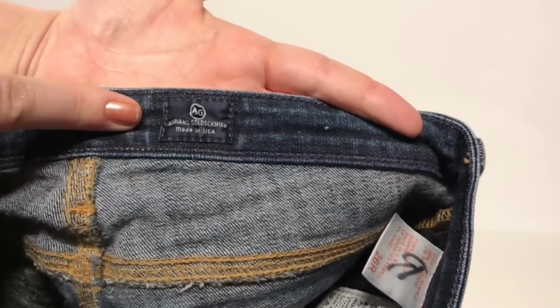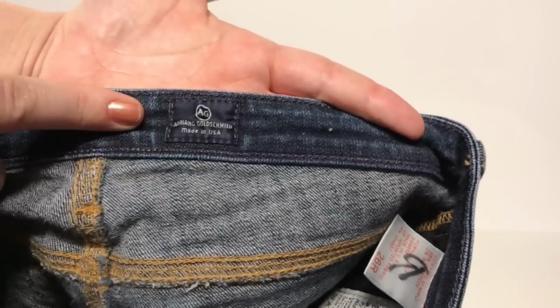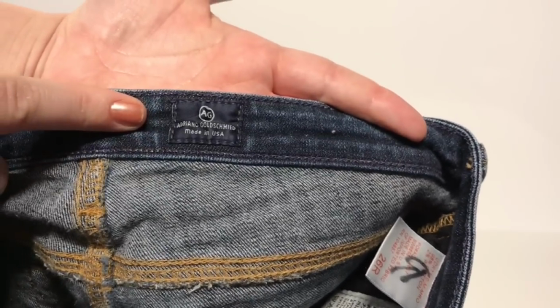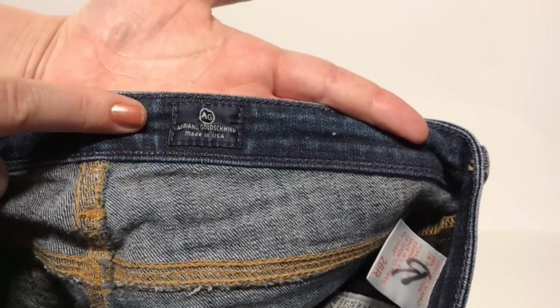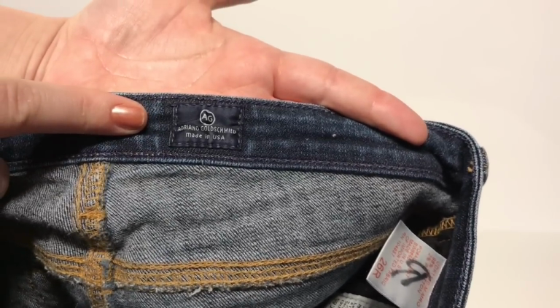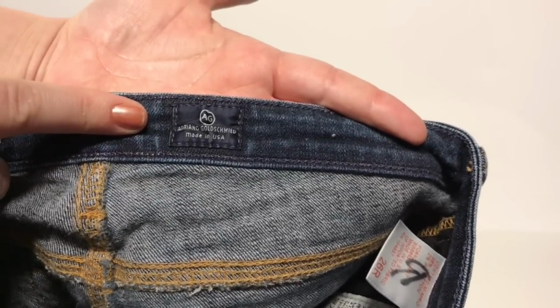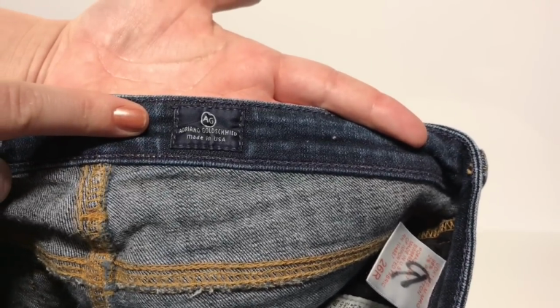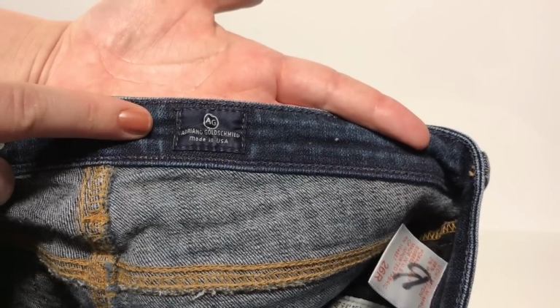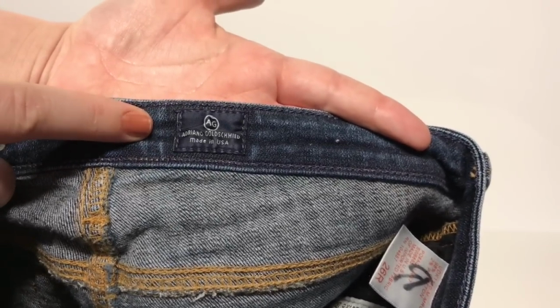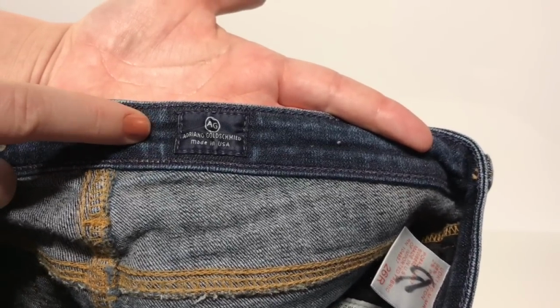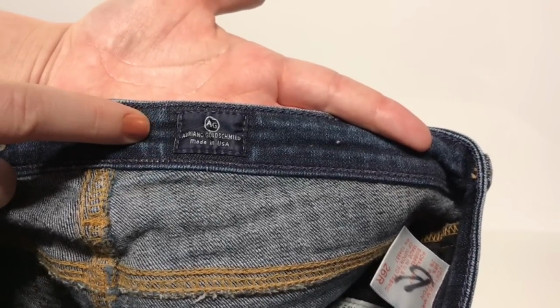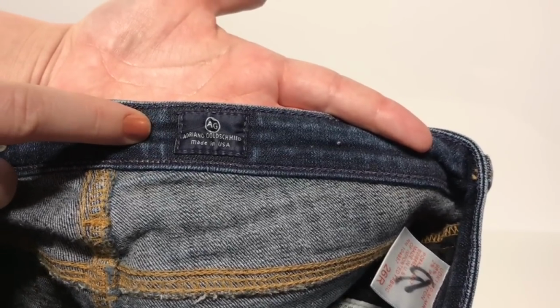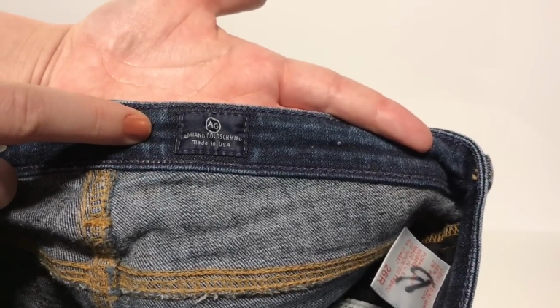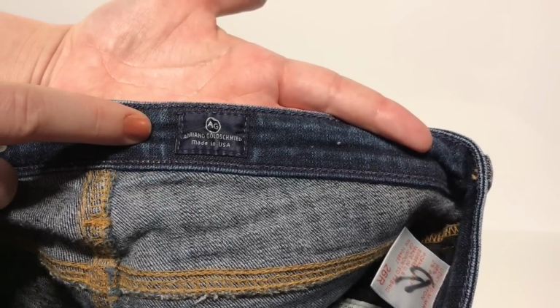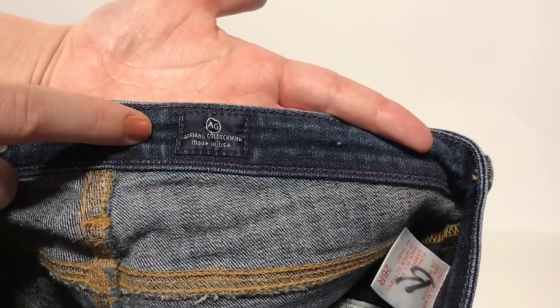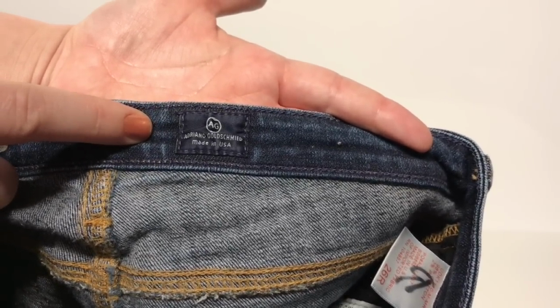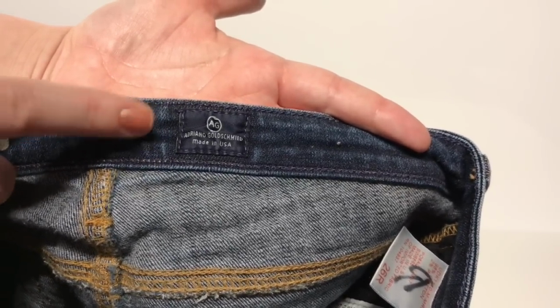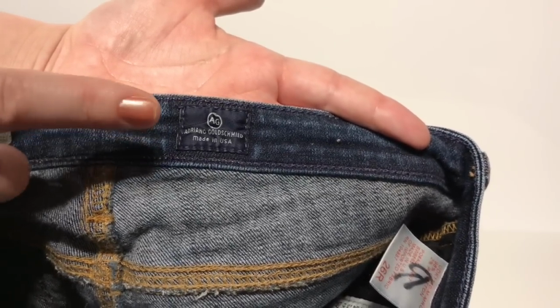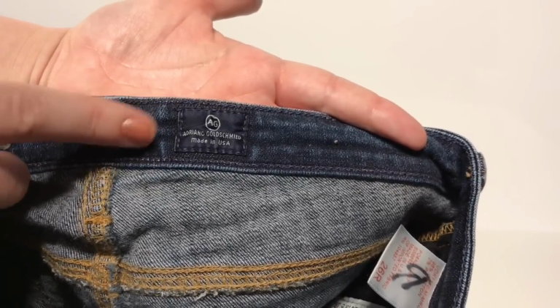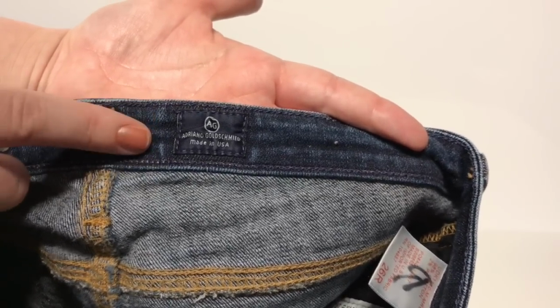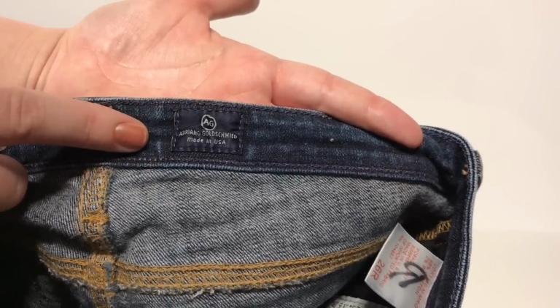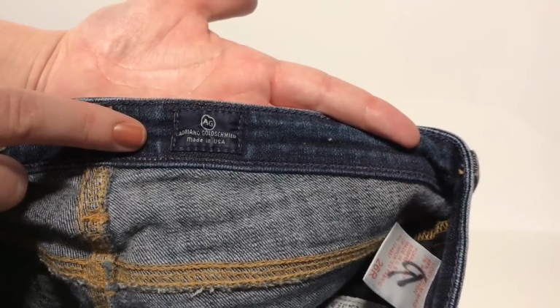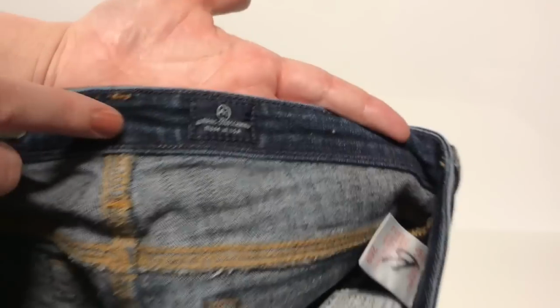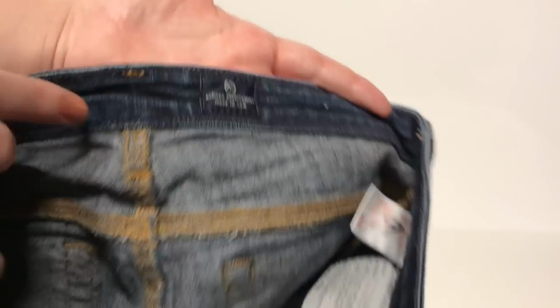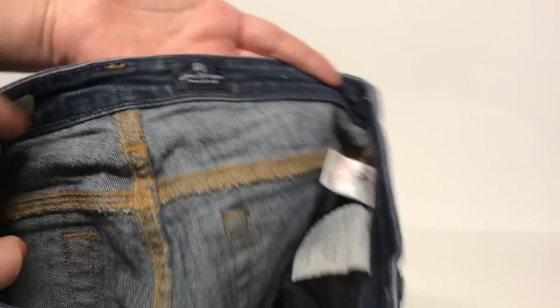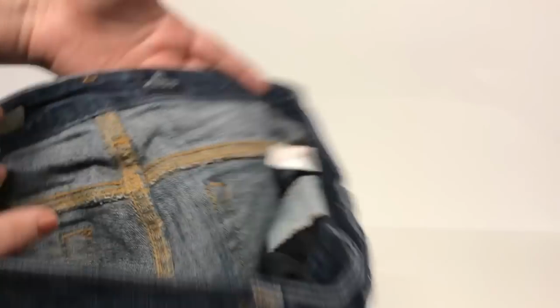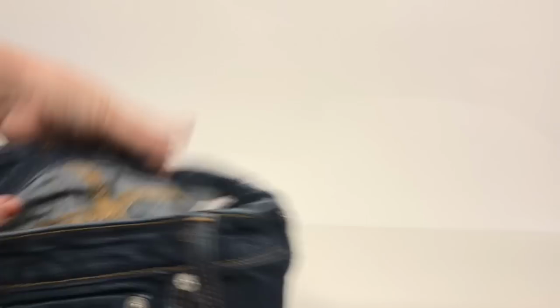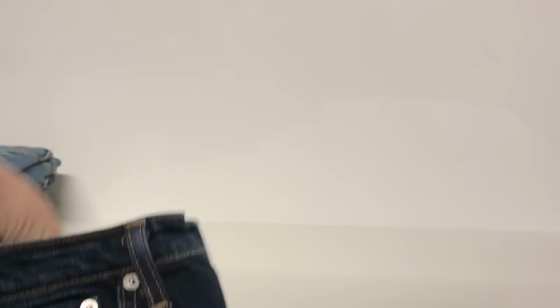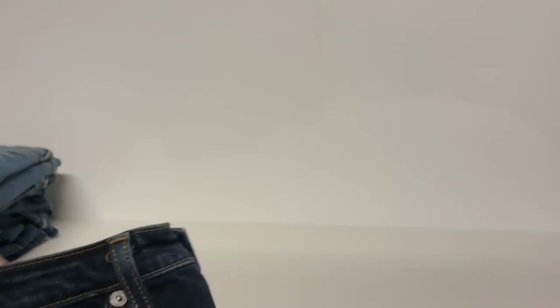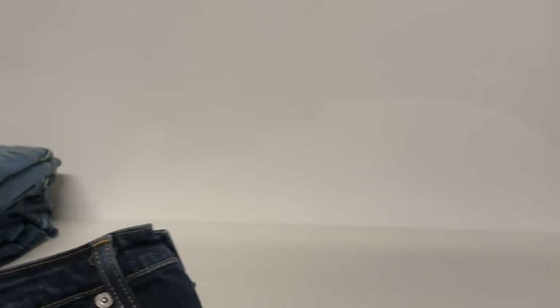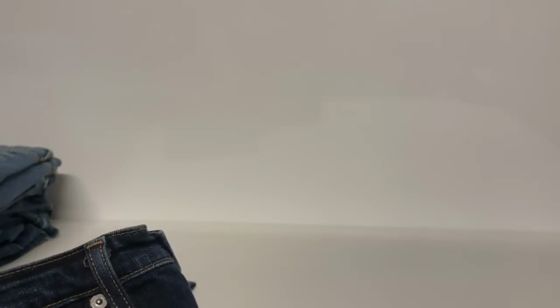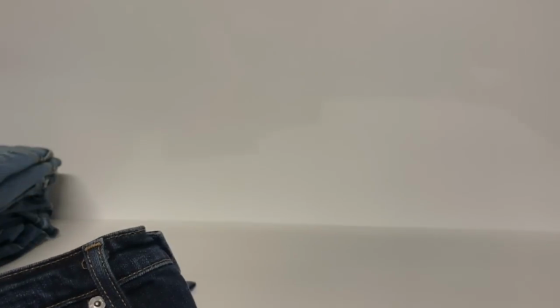Here is the inner tag for AG jeans. One thing I've noticed is this back tag oftentimes becomes worn — it either flakes off, gets bumpy, or fades. I note that in my condition notes, and I've never had any pushback, since people are used to that tag becoming a little worn after washing.